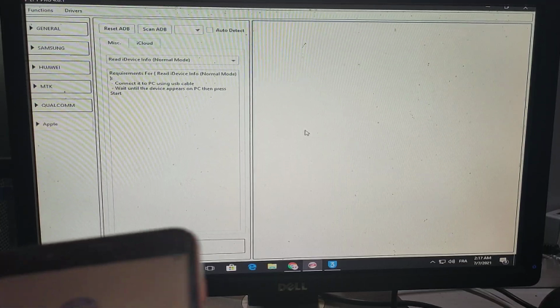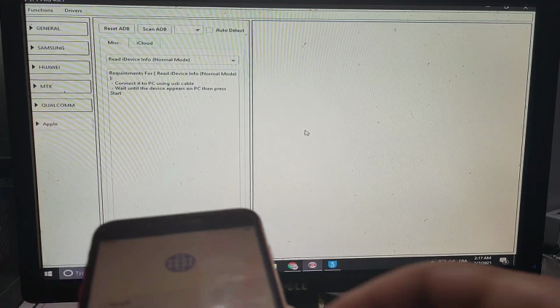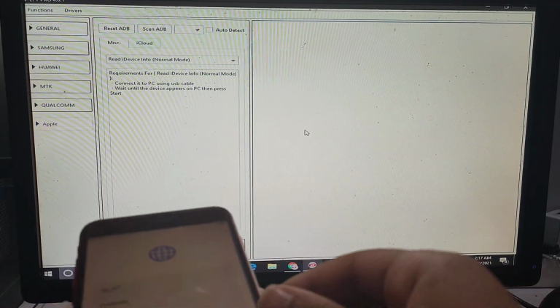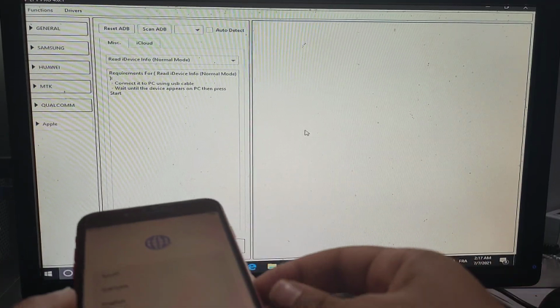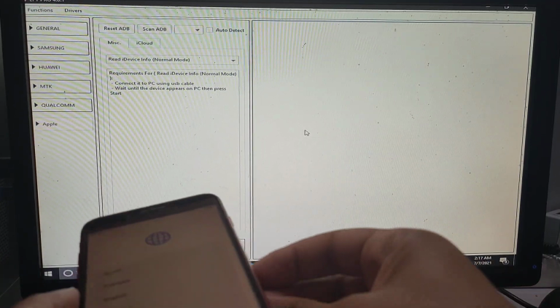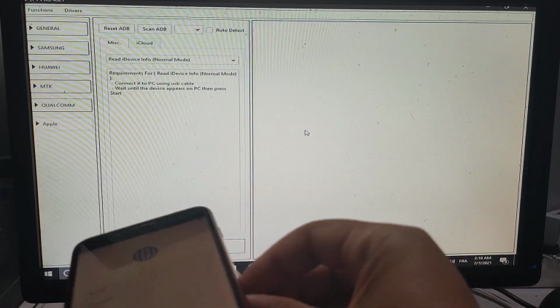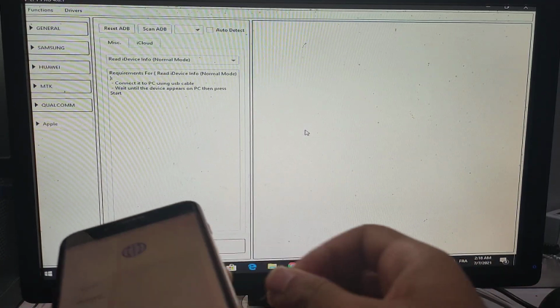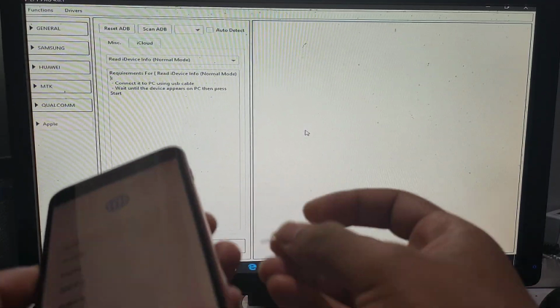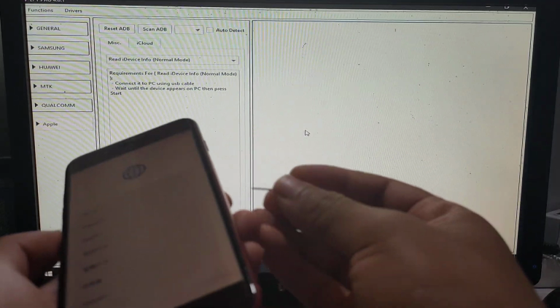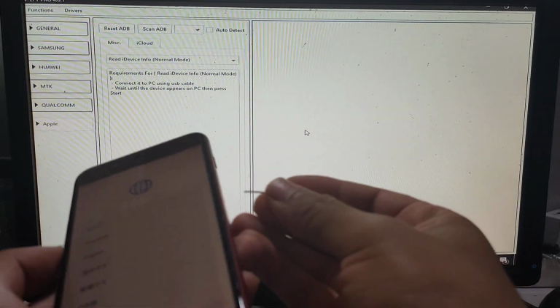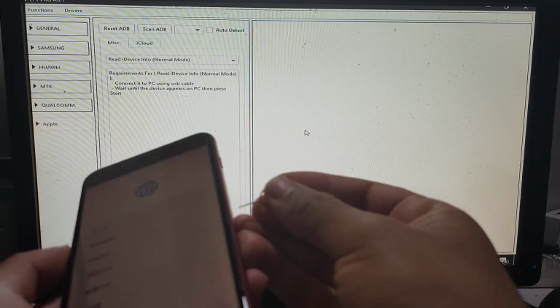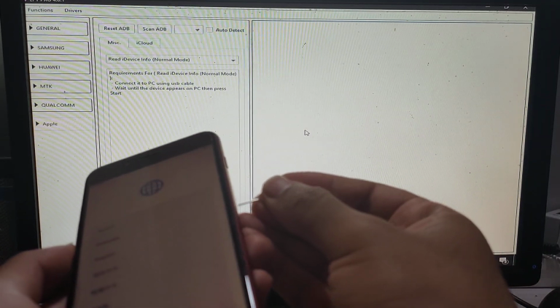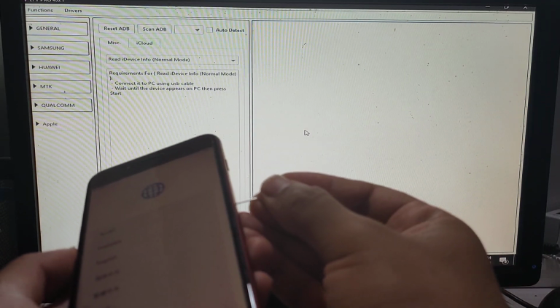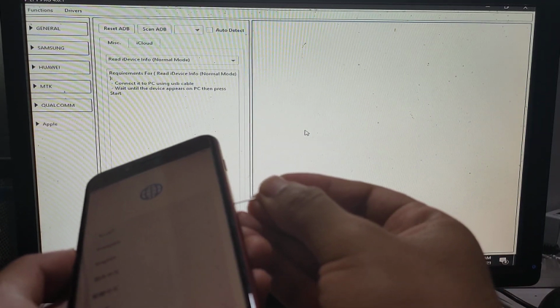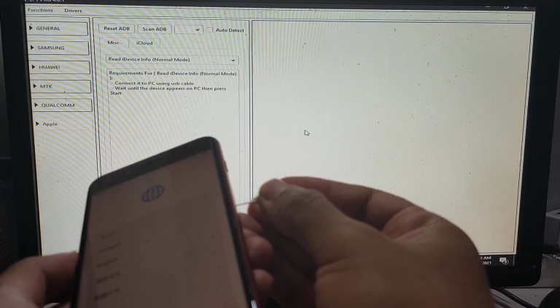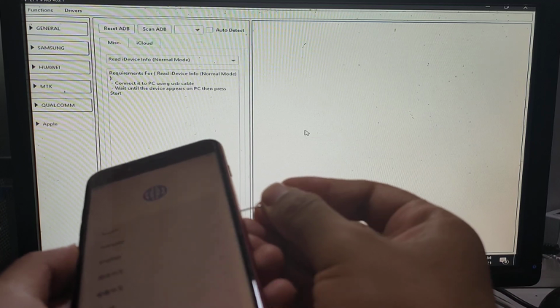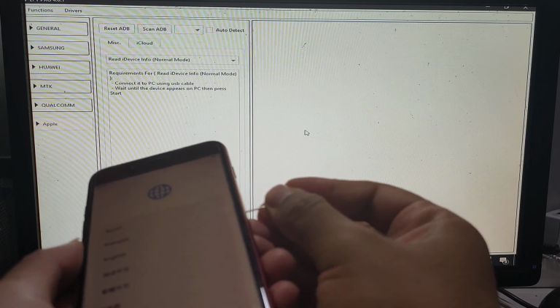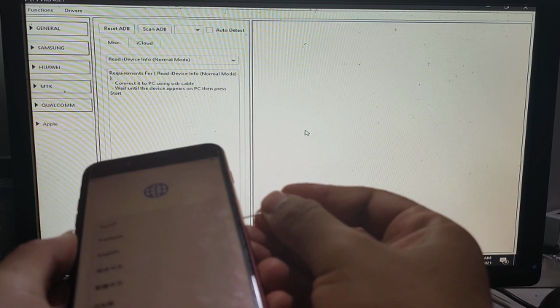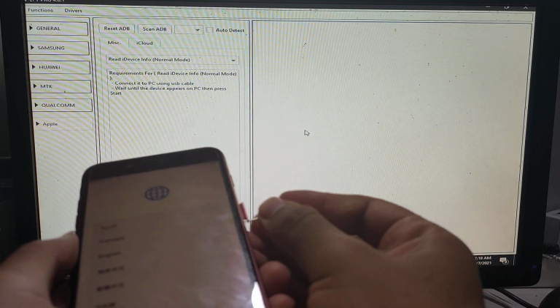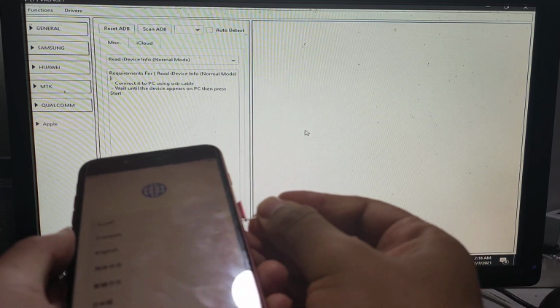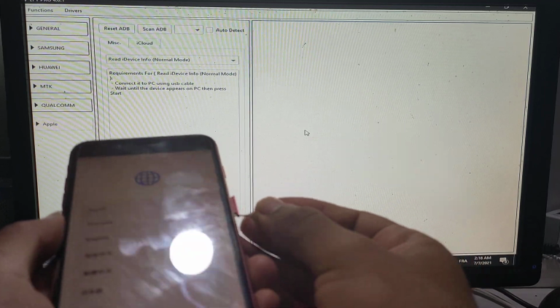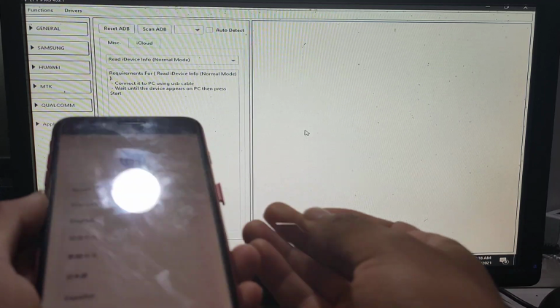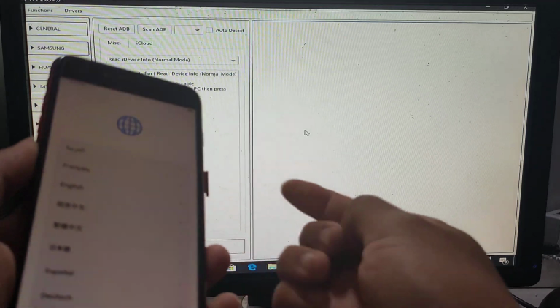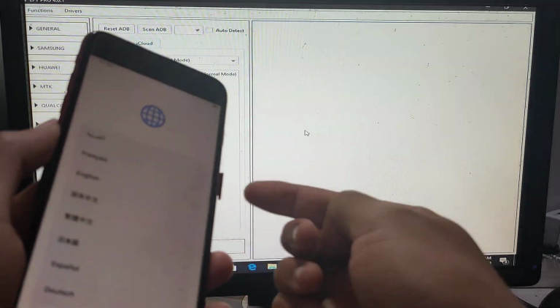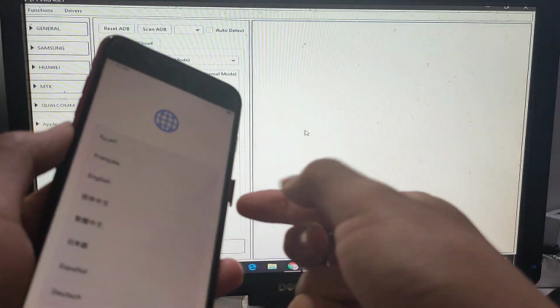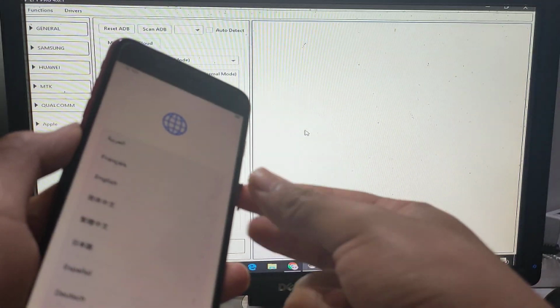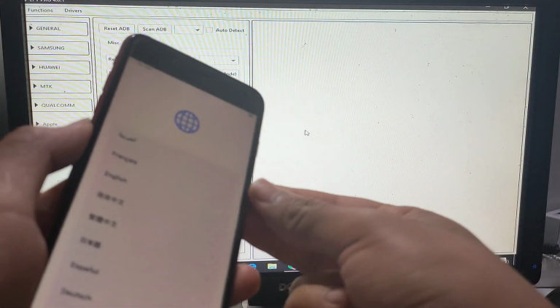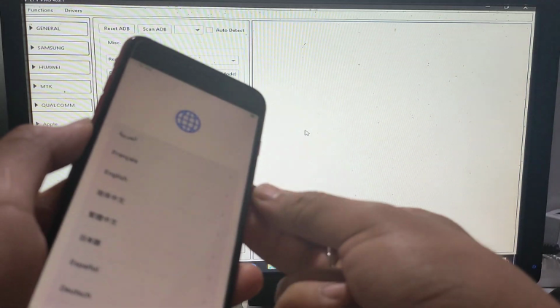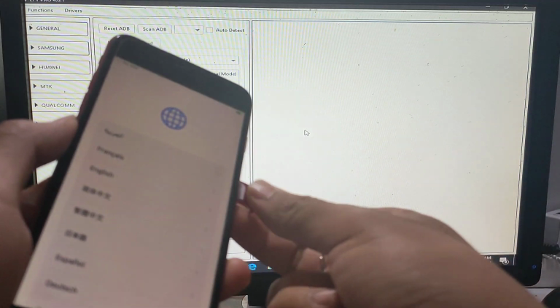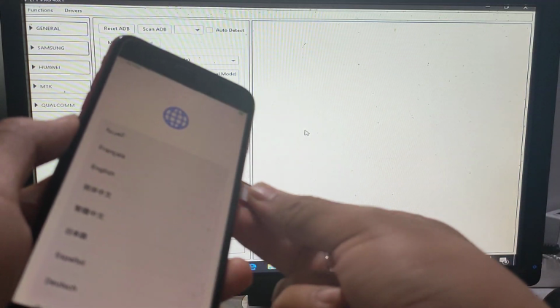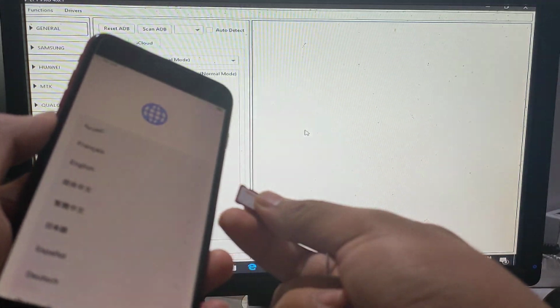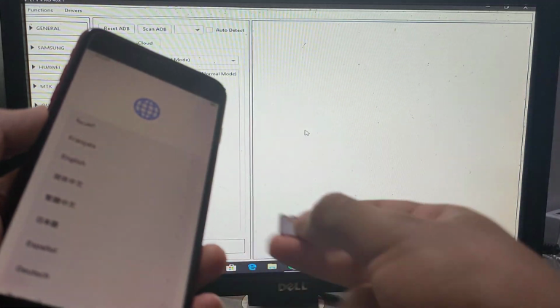Now go to UFG dongle and bypass it, but first thing should be removed.